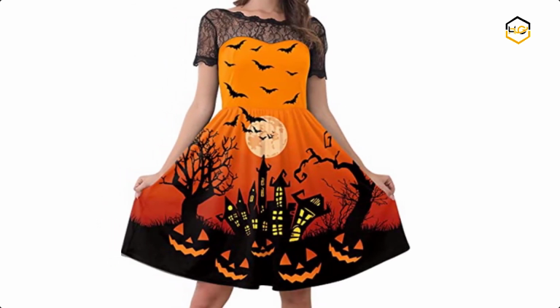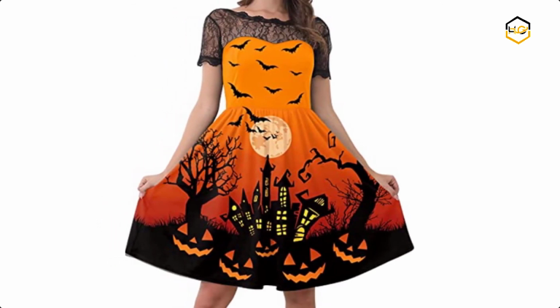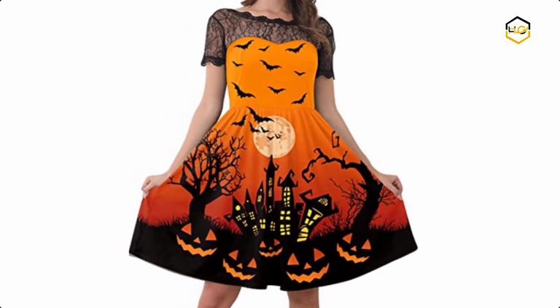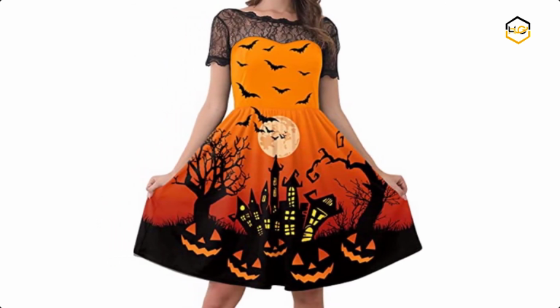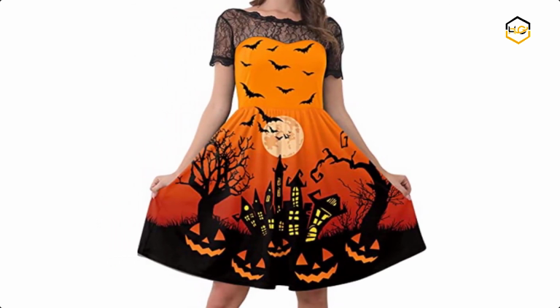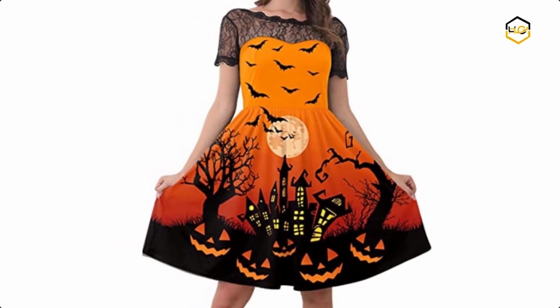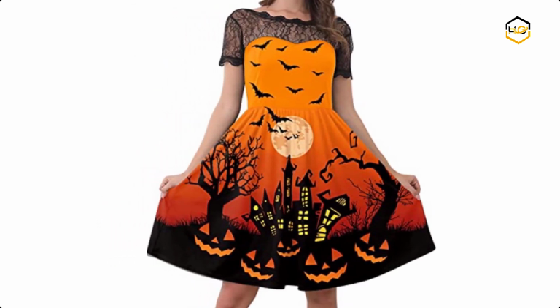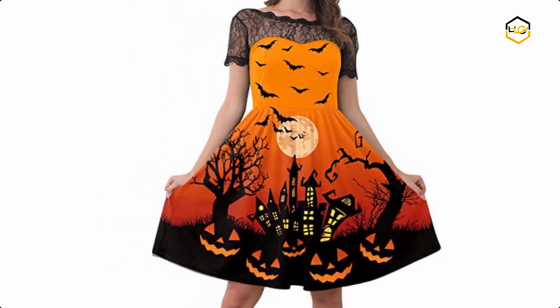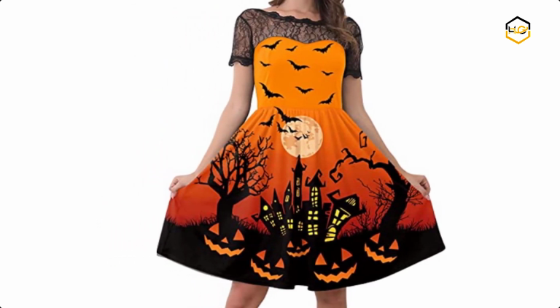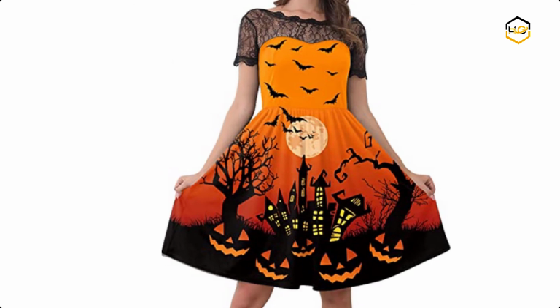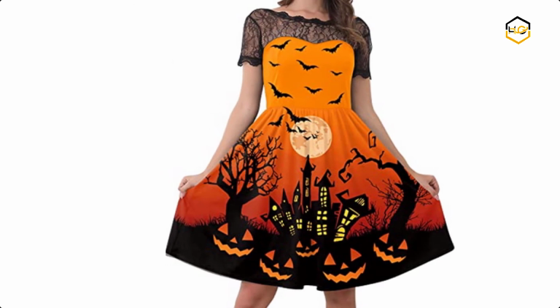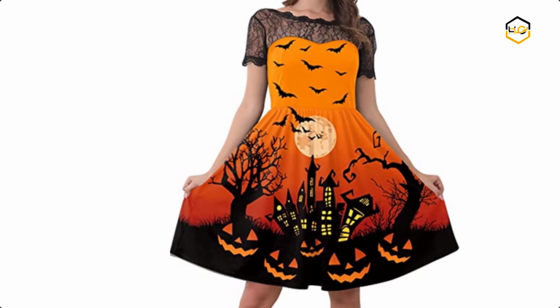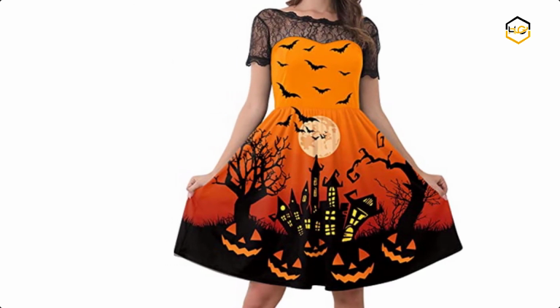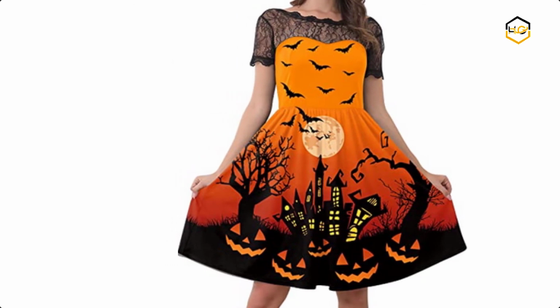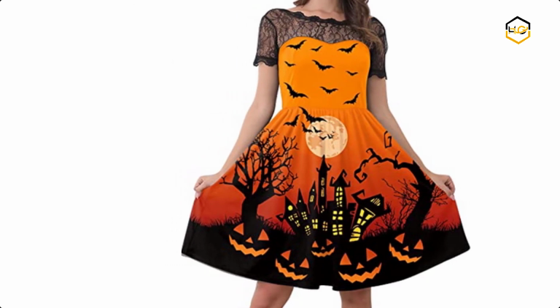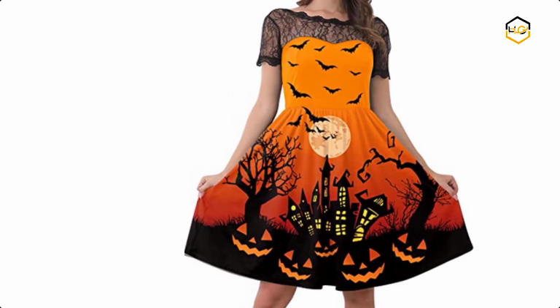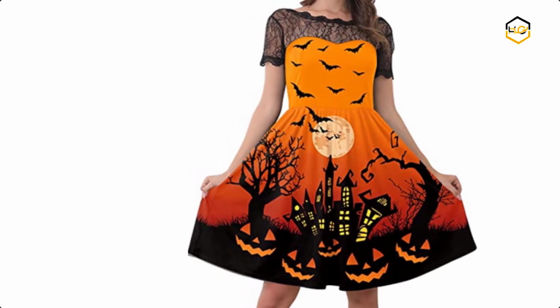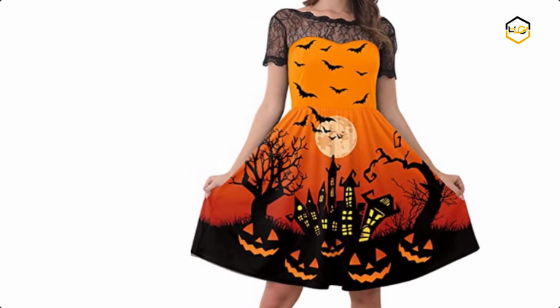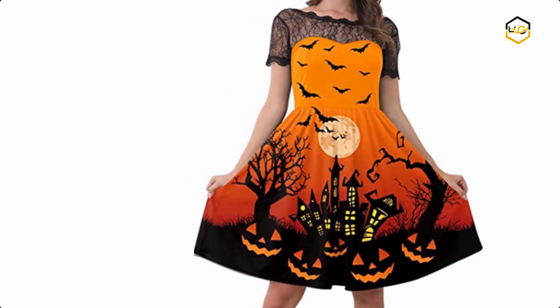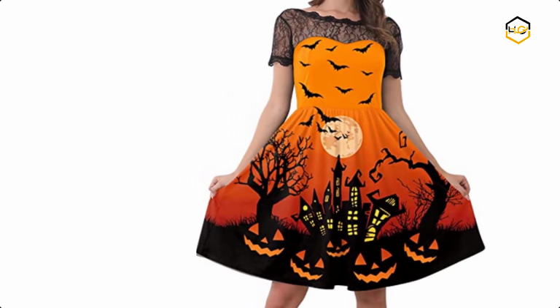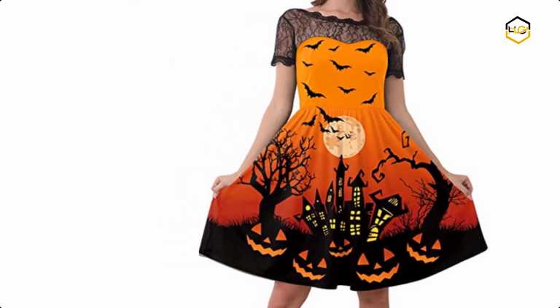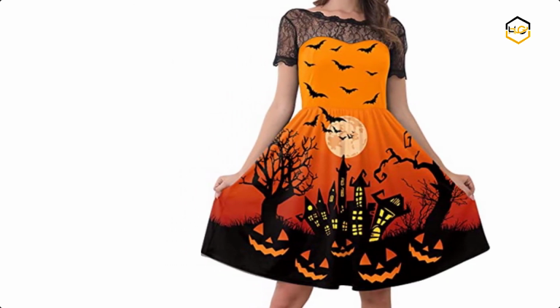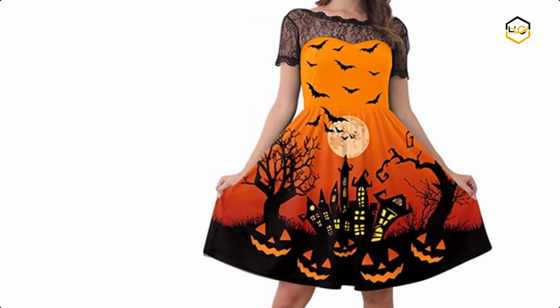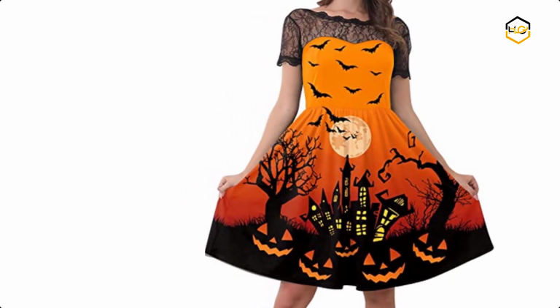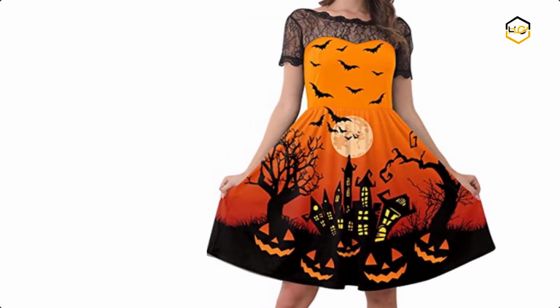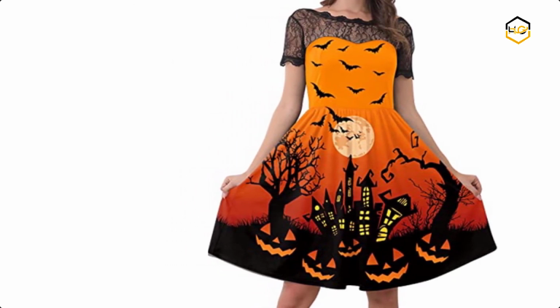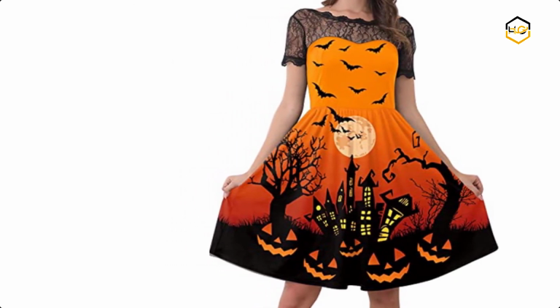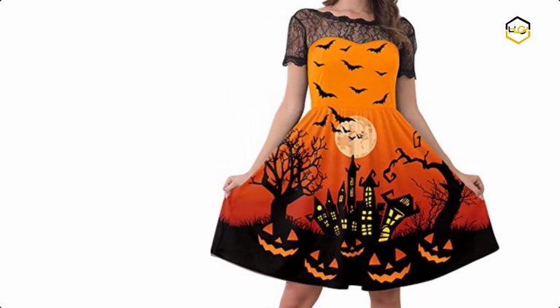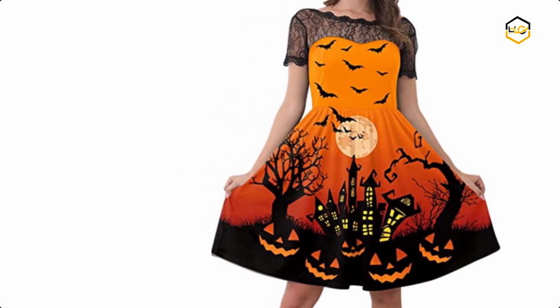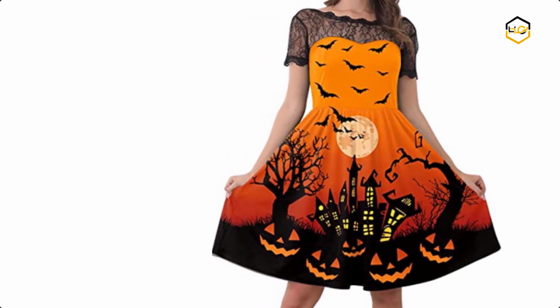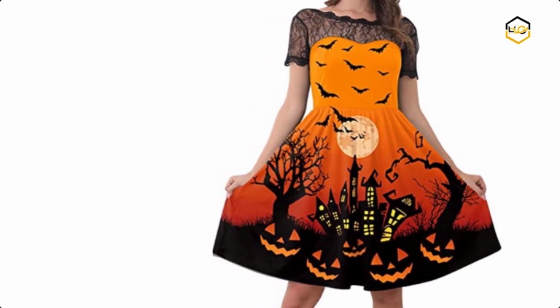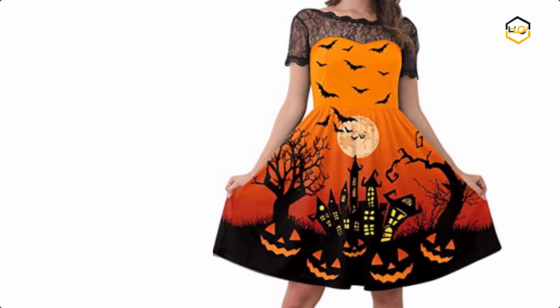Now it's your turn — let us know in the comment box below if this video helped you find the best Halloween costumes for girls for your needs.